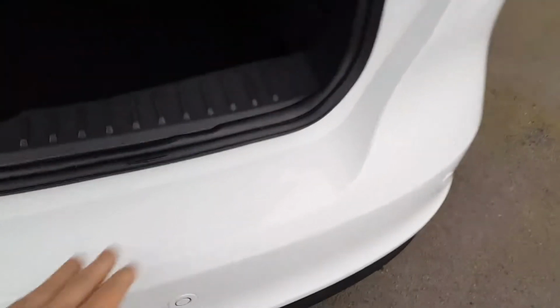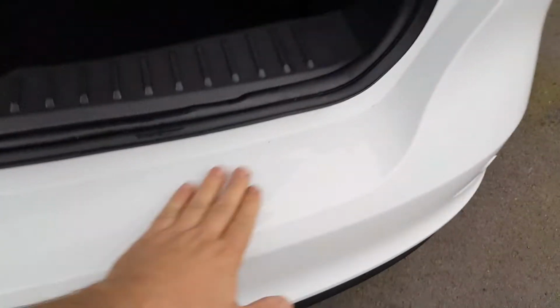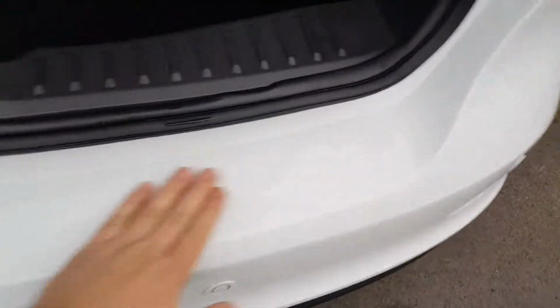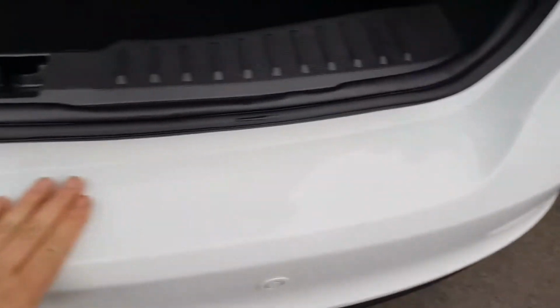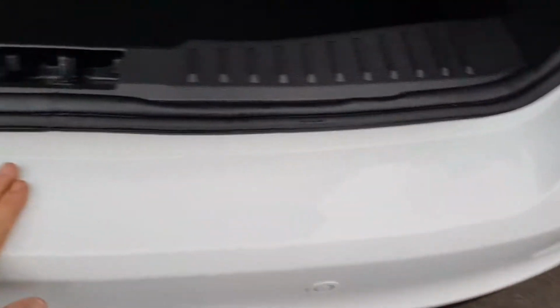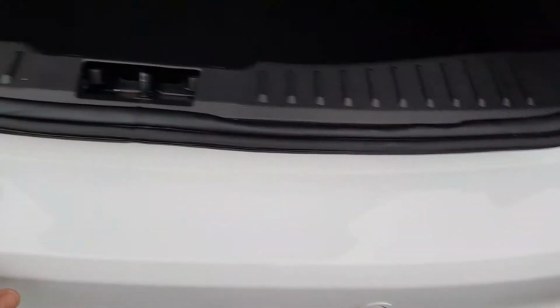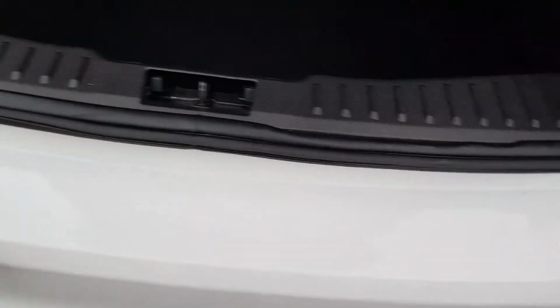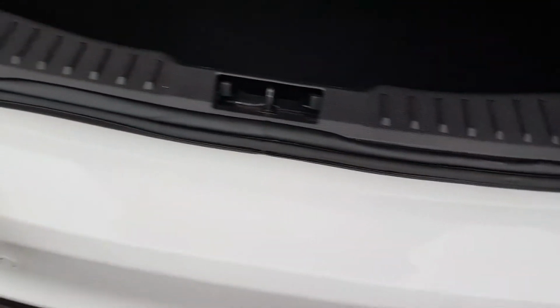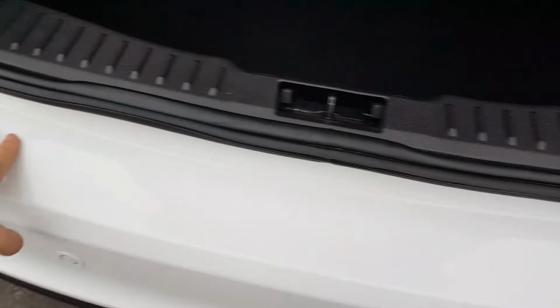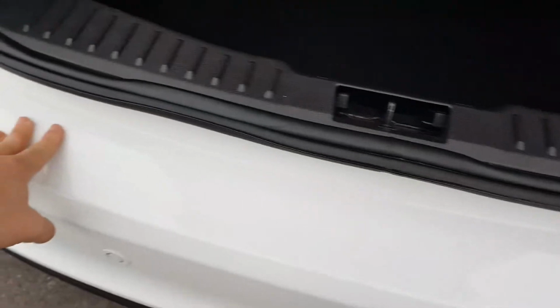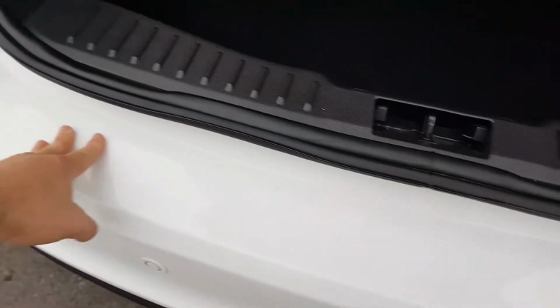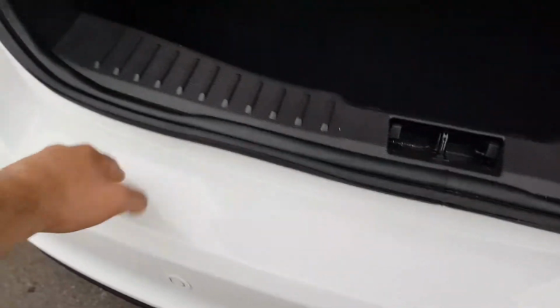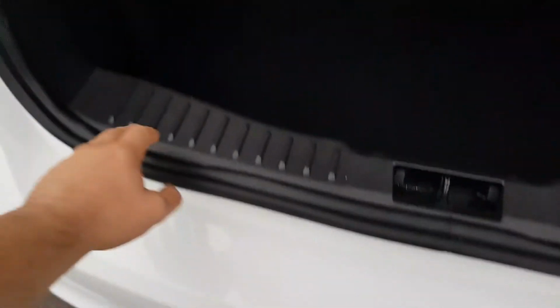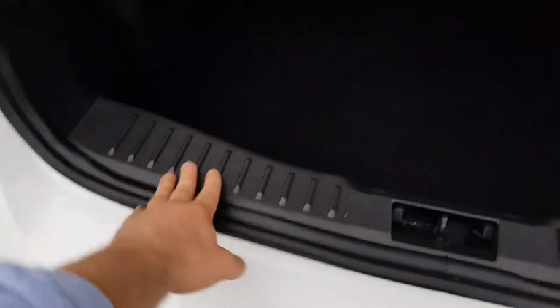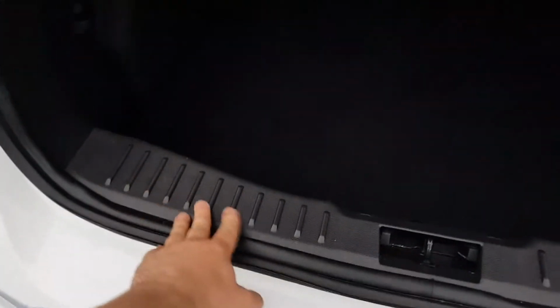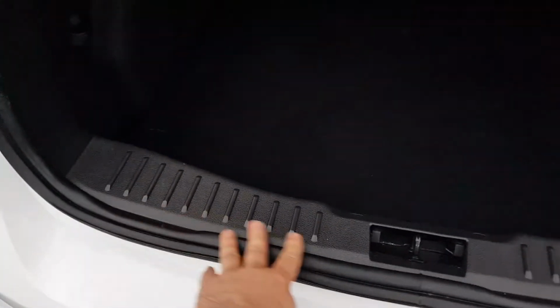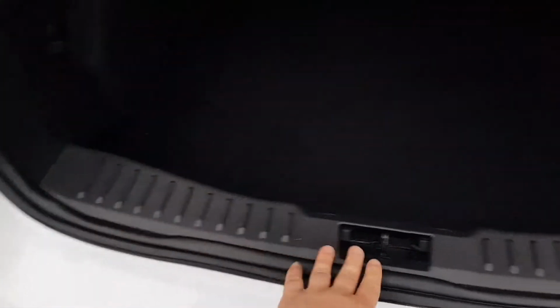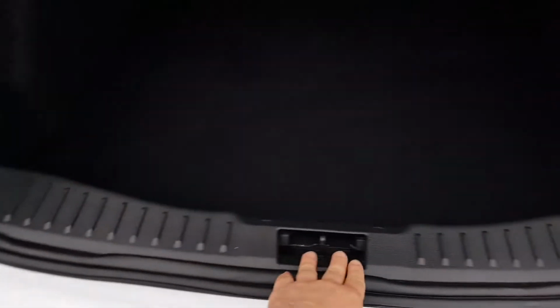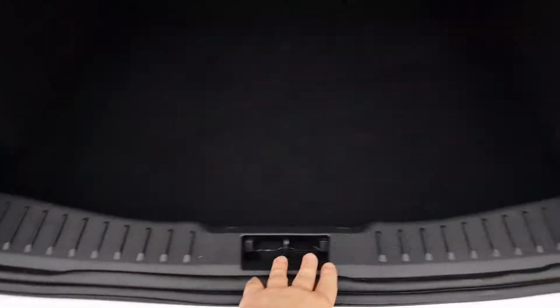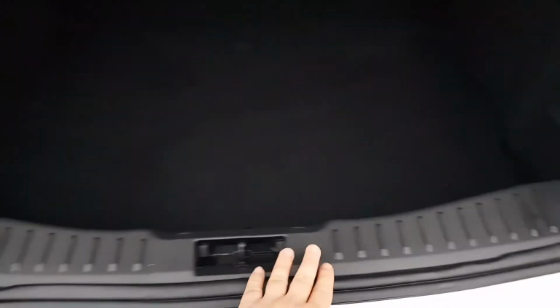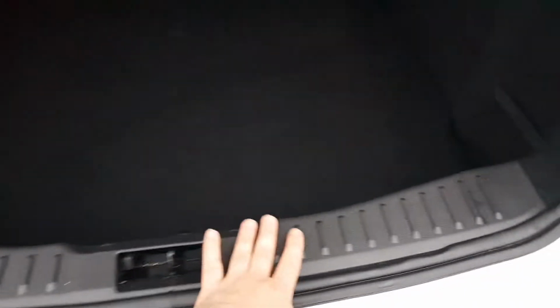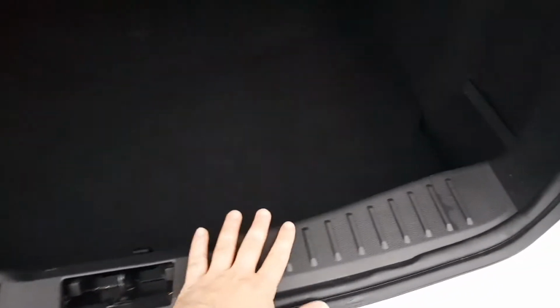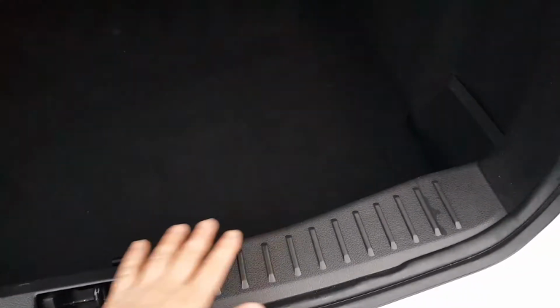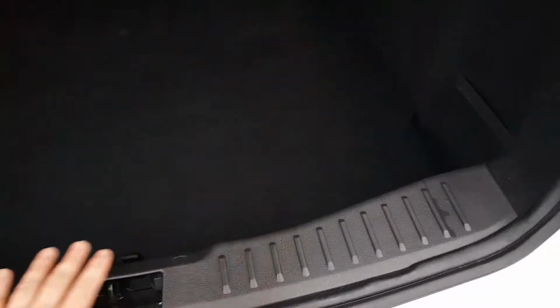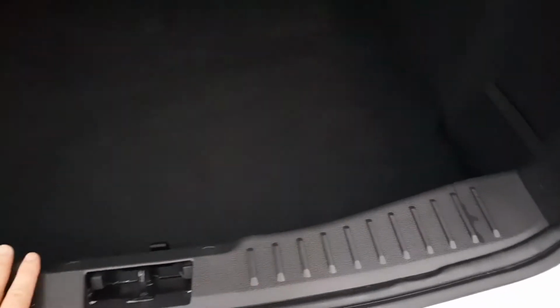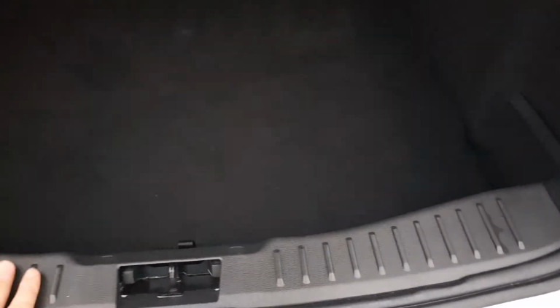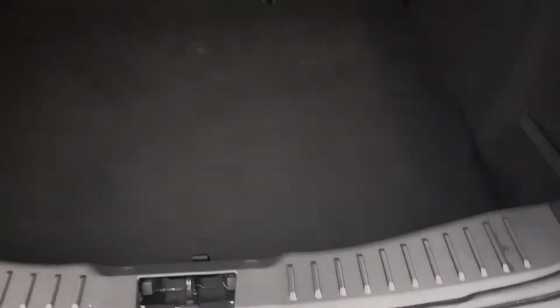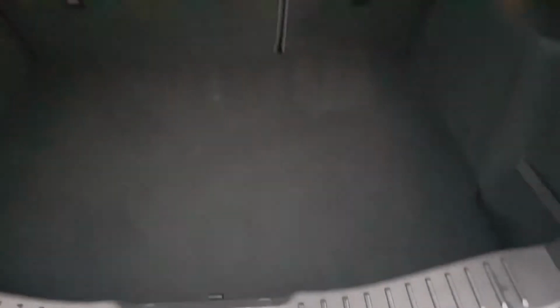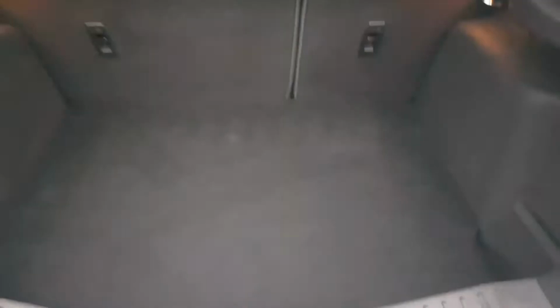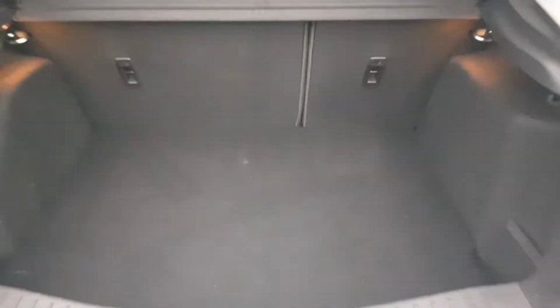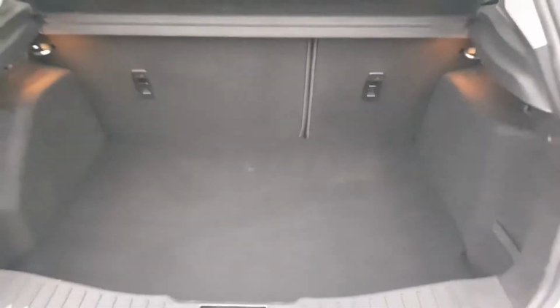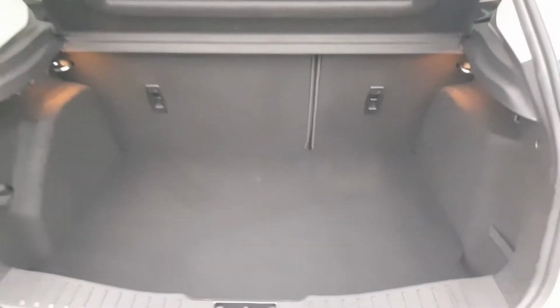No luggage rash whatsoever to the rear of the bumper — no scuffs. And here is the interior luggage compartment.